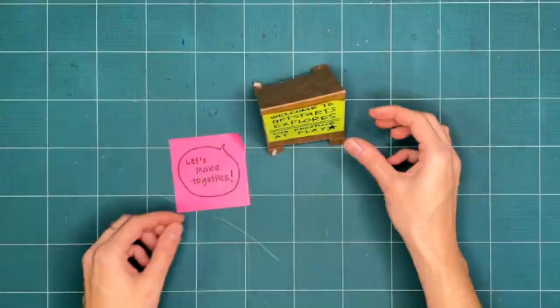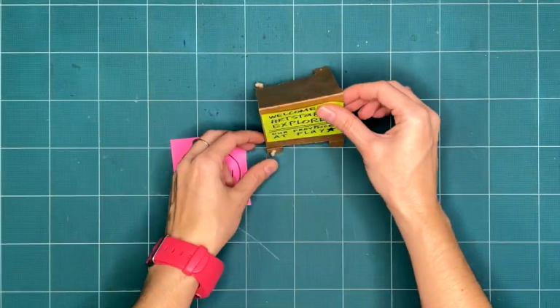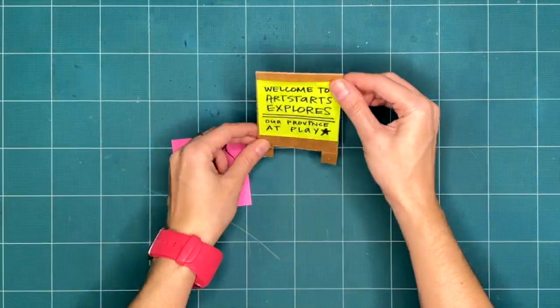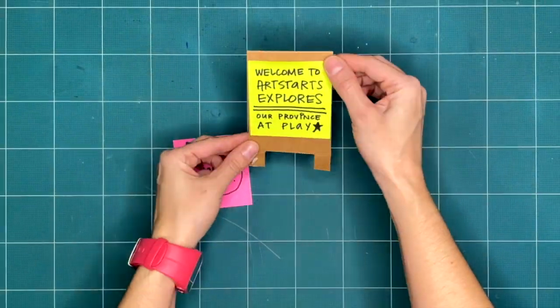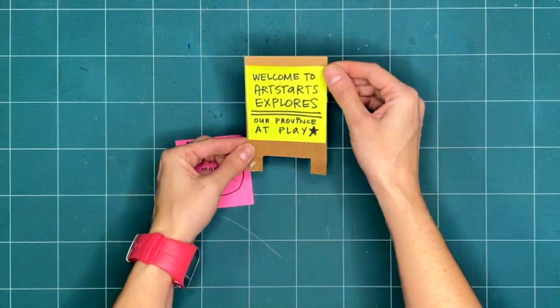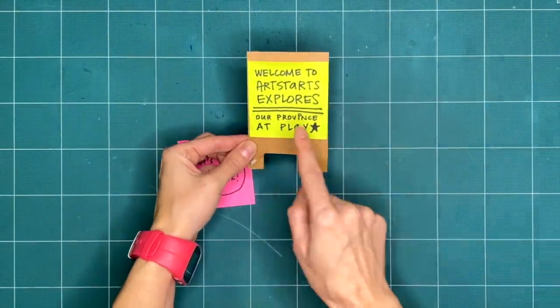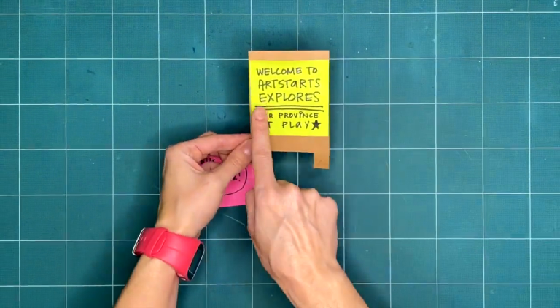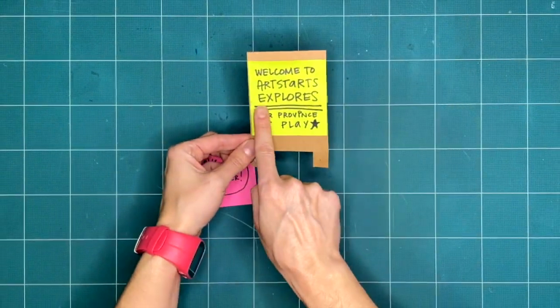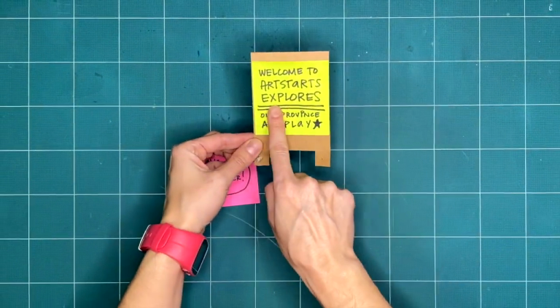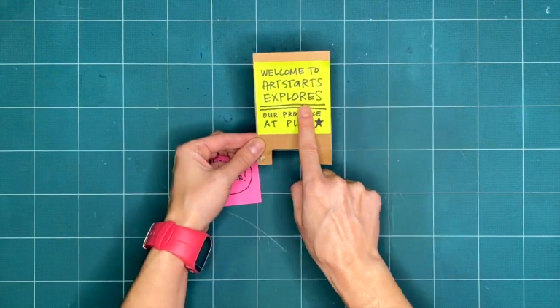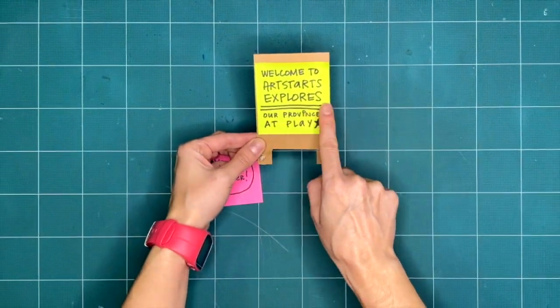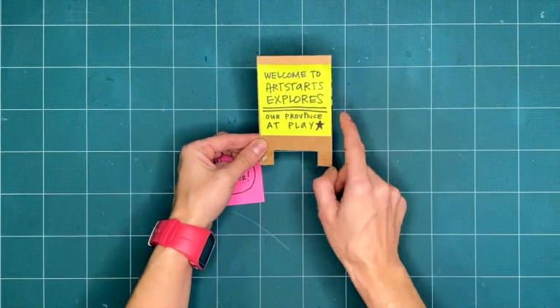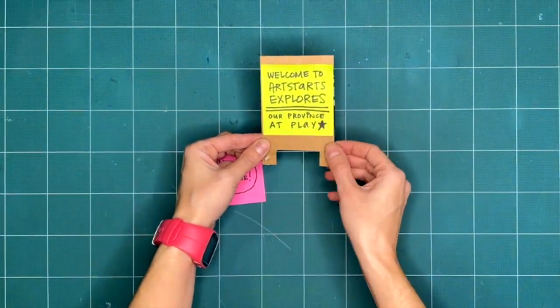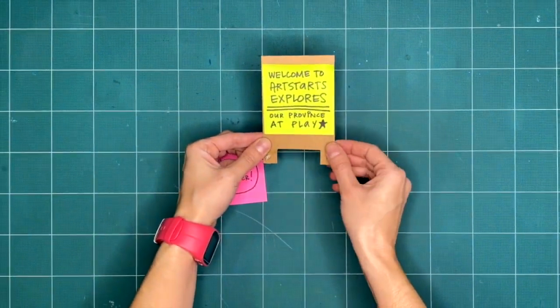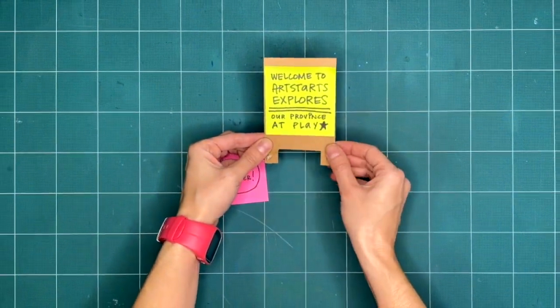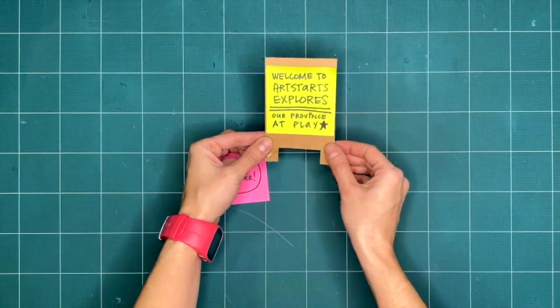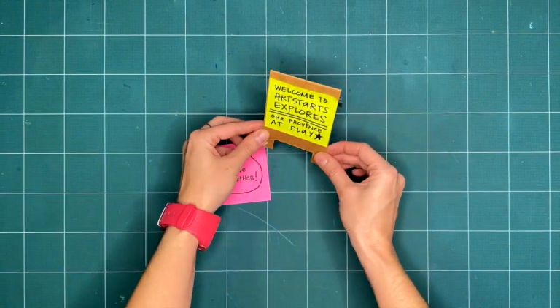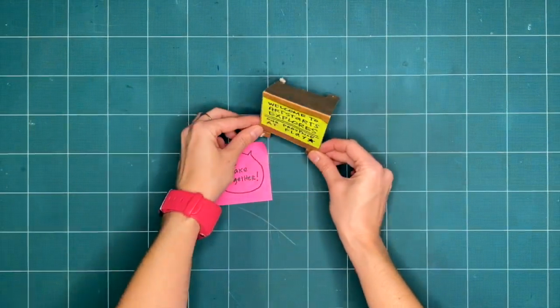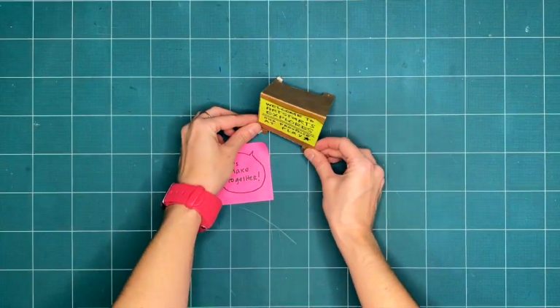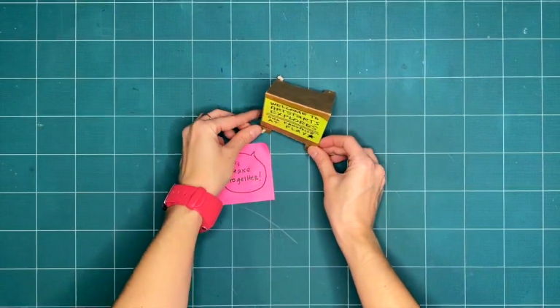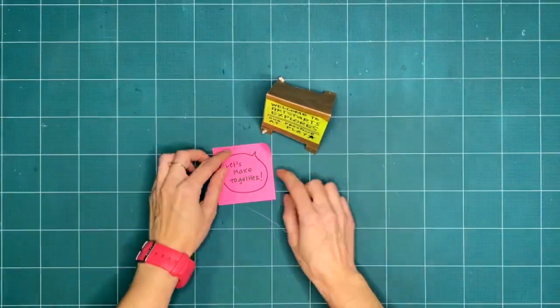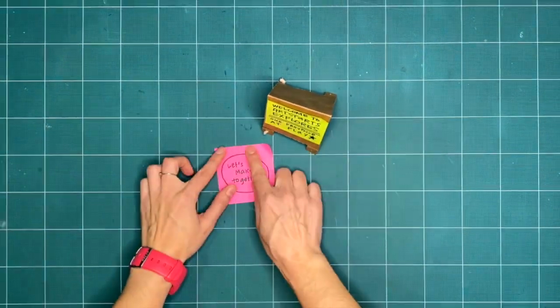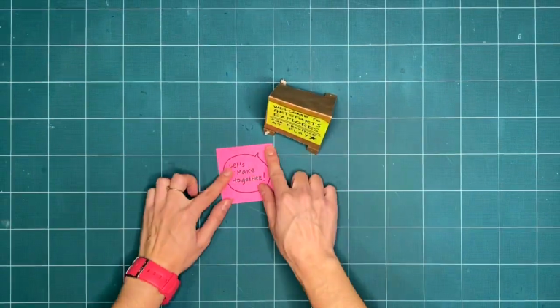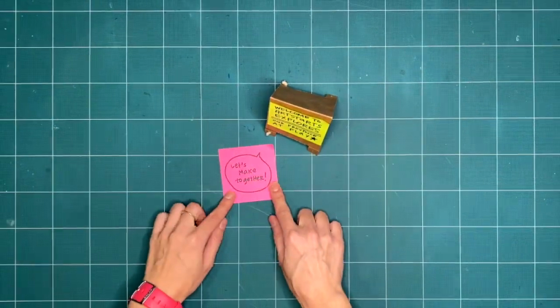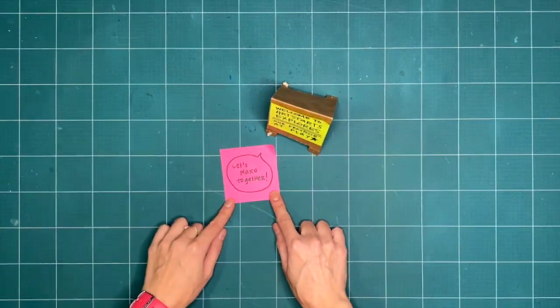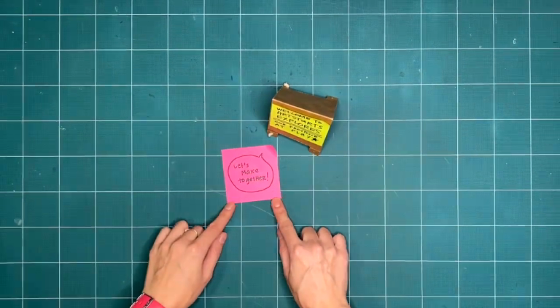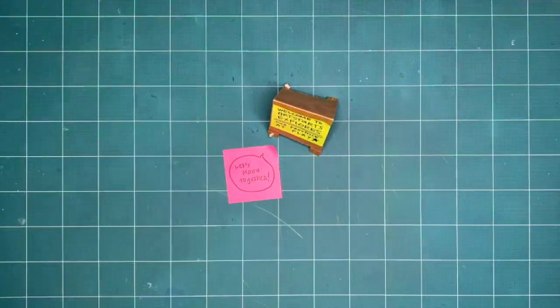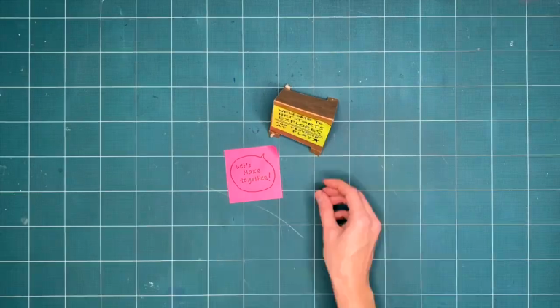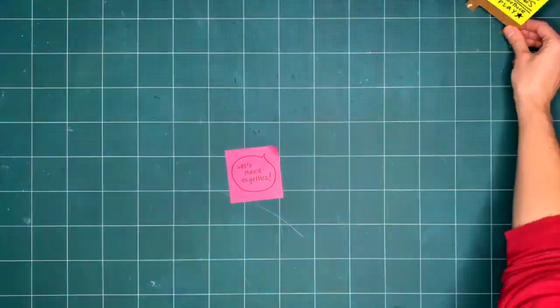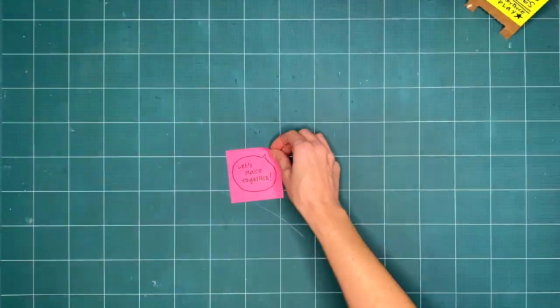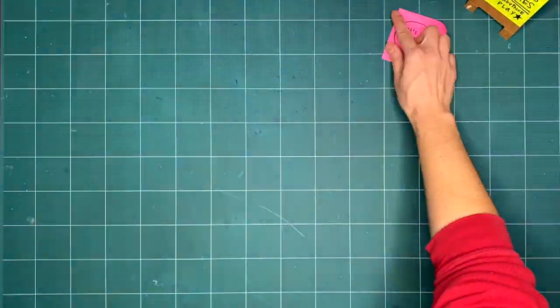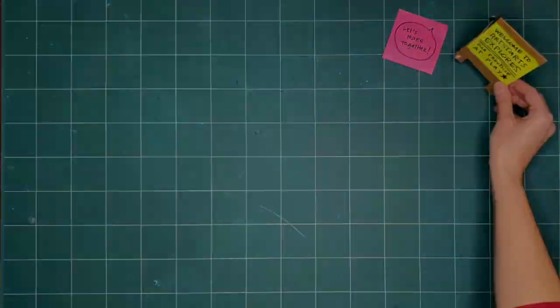Welcome to ArtStarts Explores, our province of play. Are you ready to get creative with us this week?